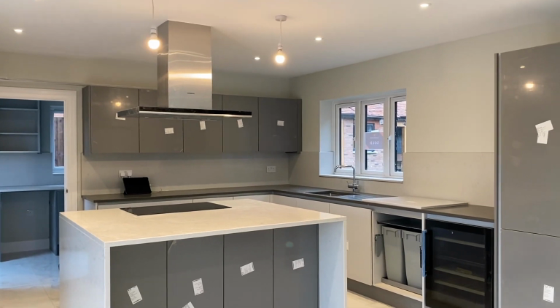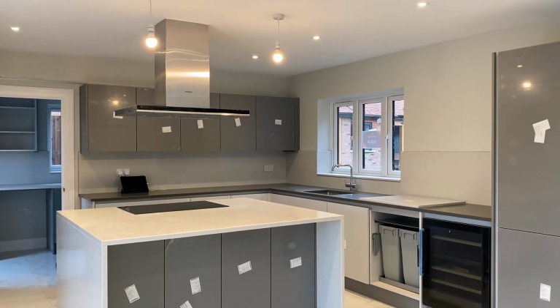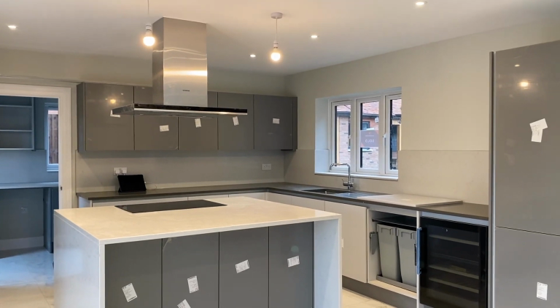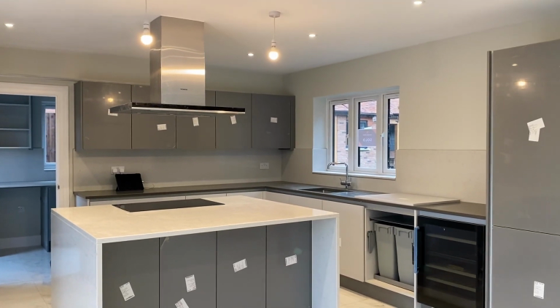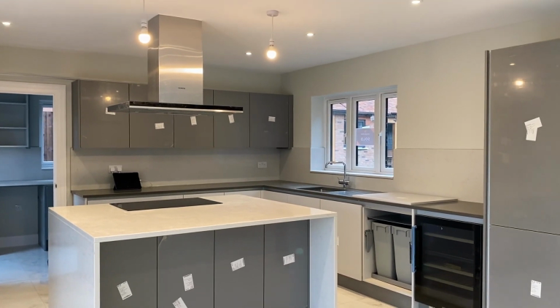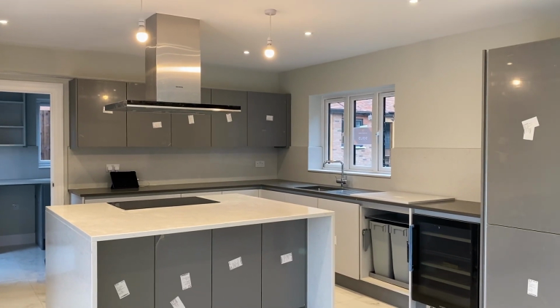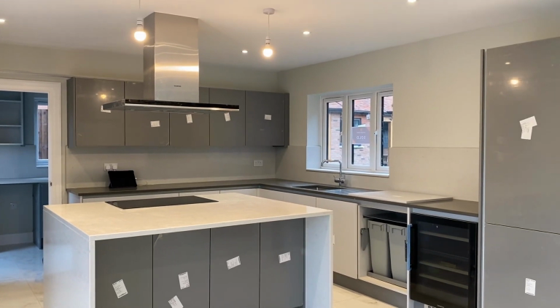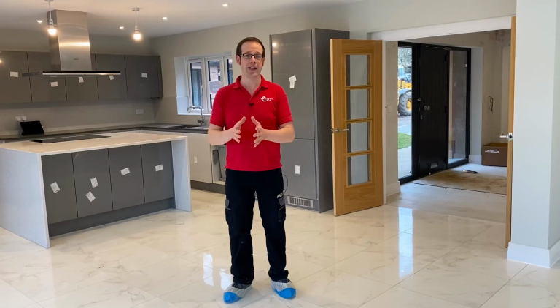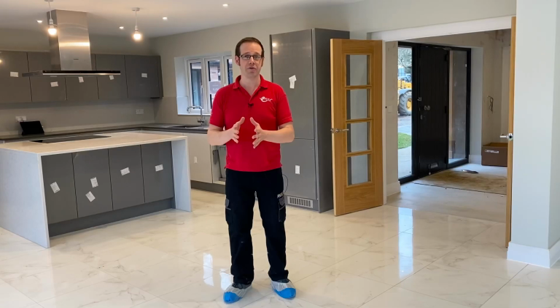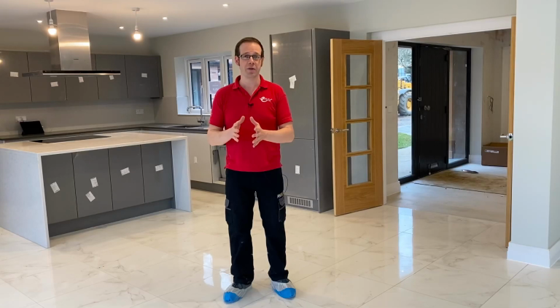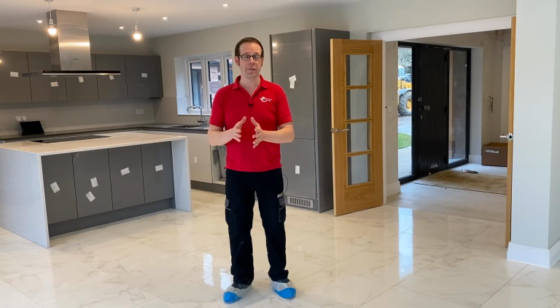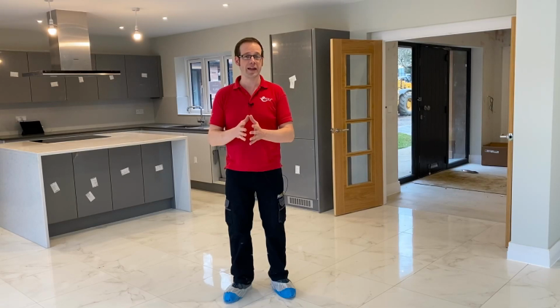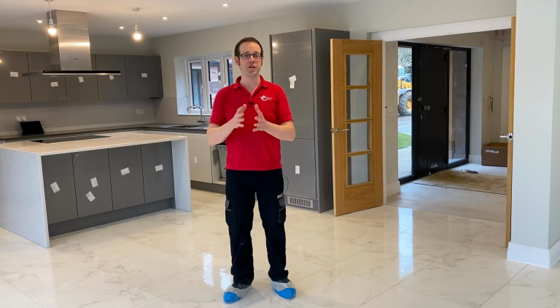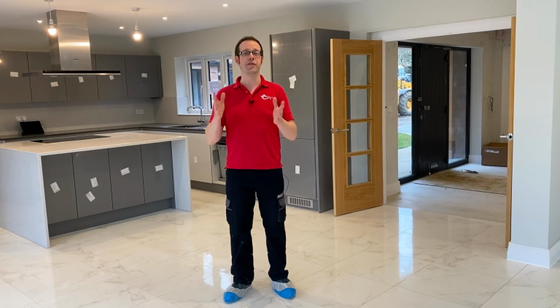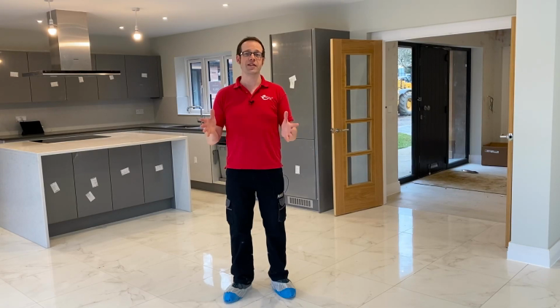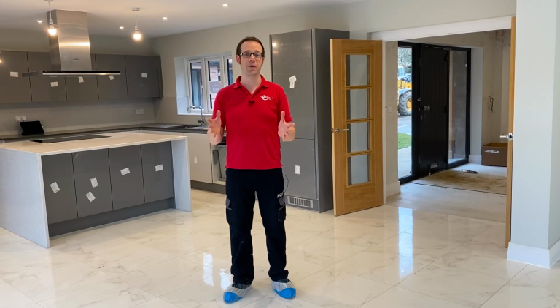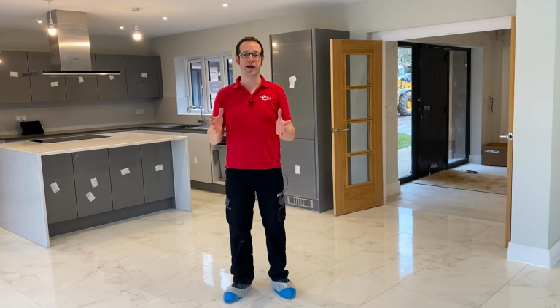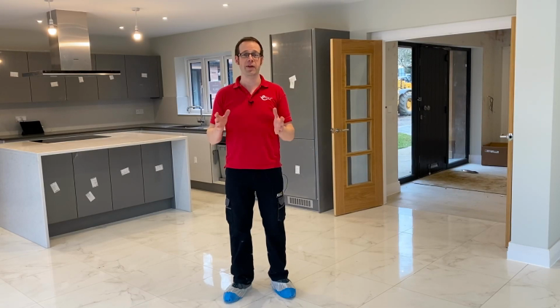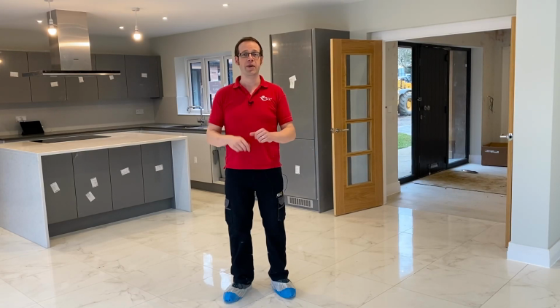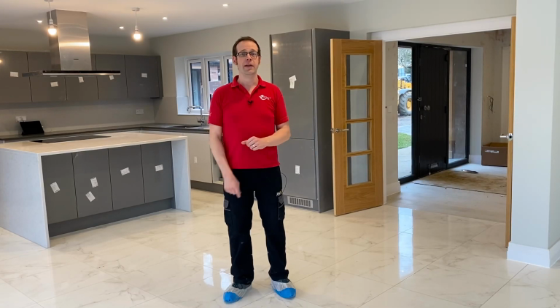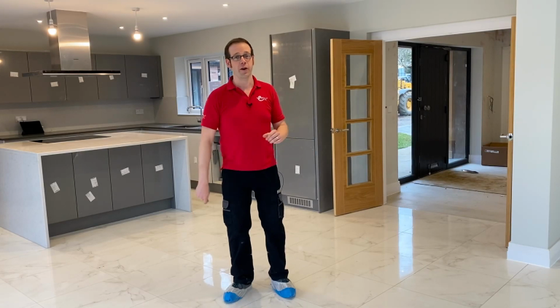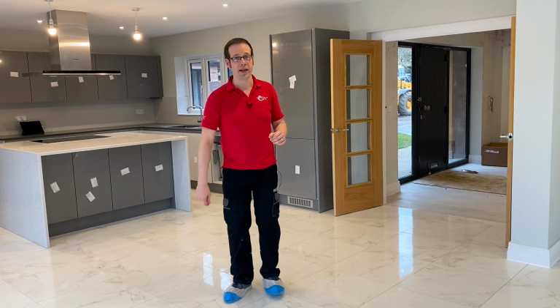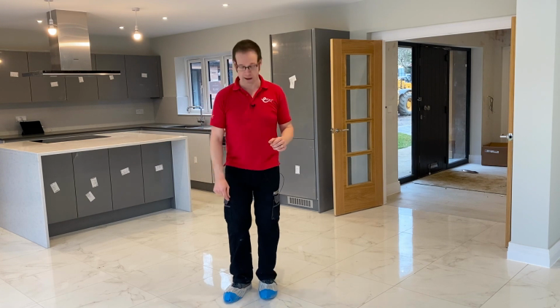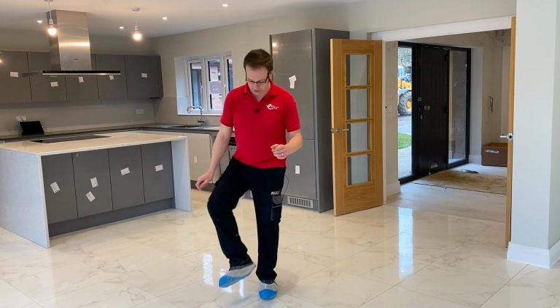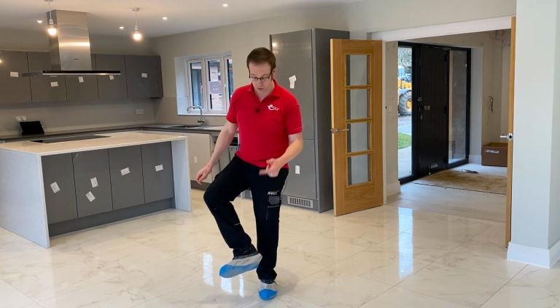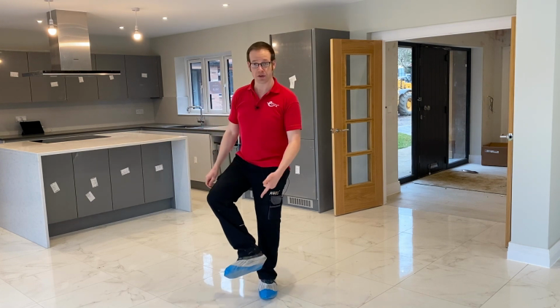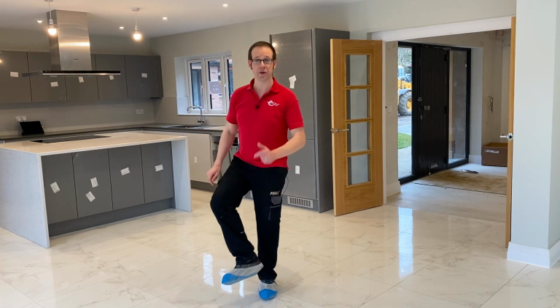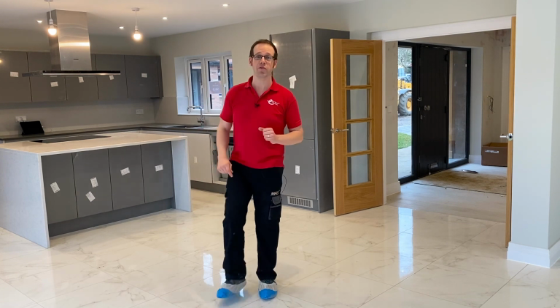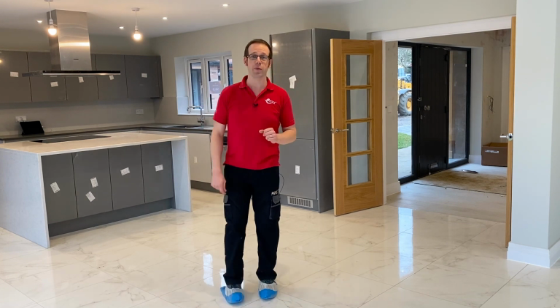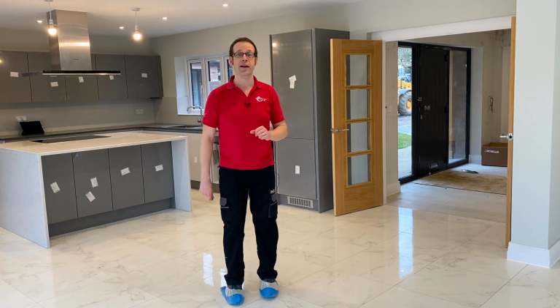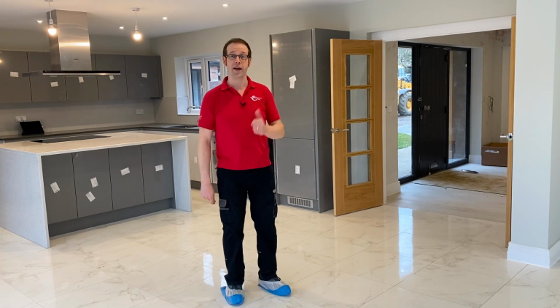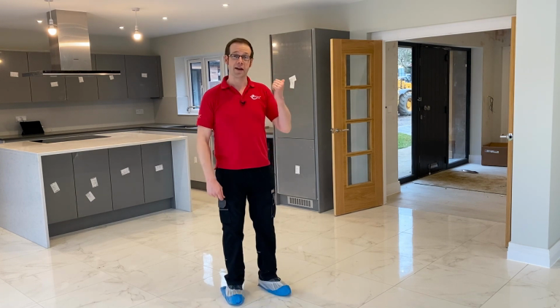So we're back on site with MJ Electrical. We're making a ton of content while we're here with him so me and my awesome looking footwear are going to go and find Matt.